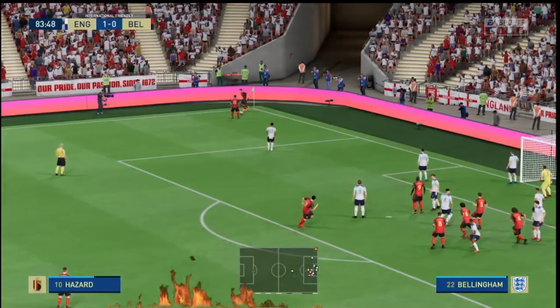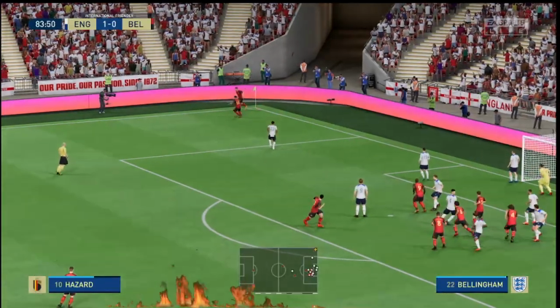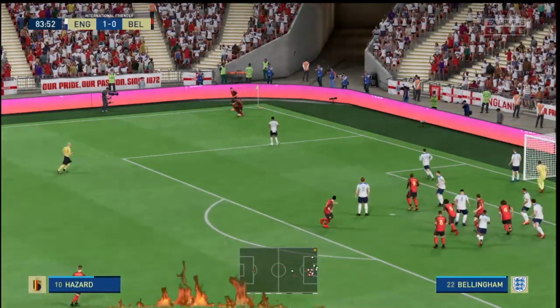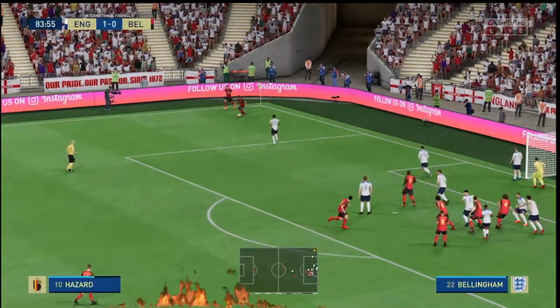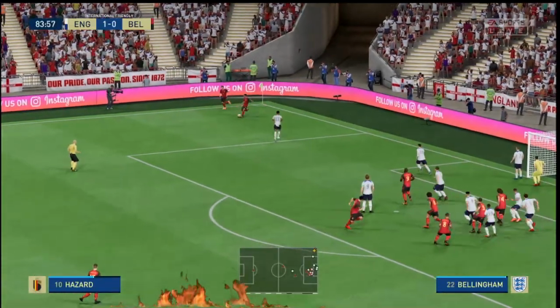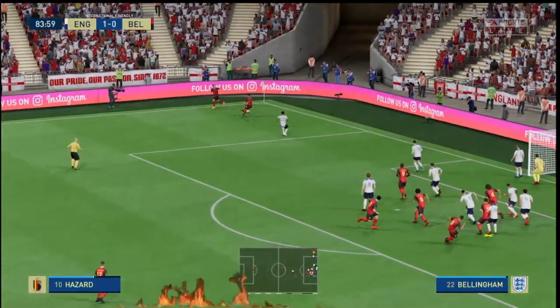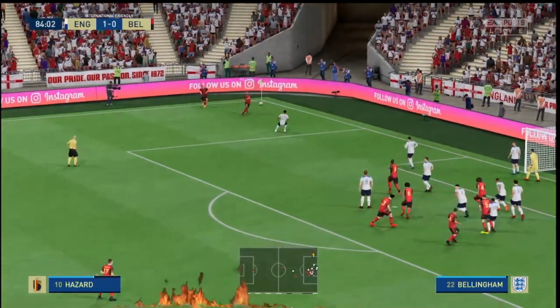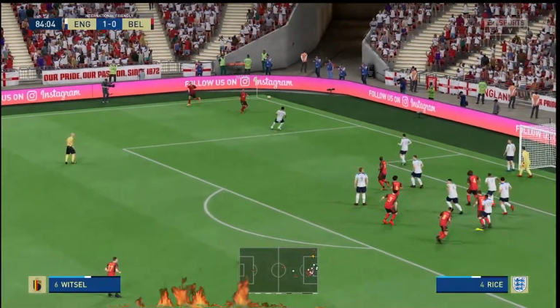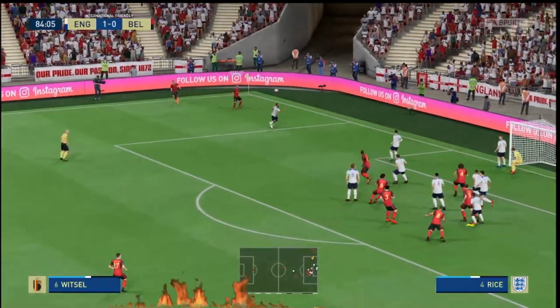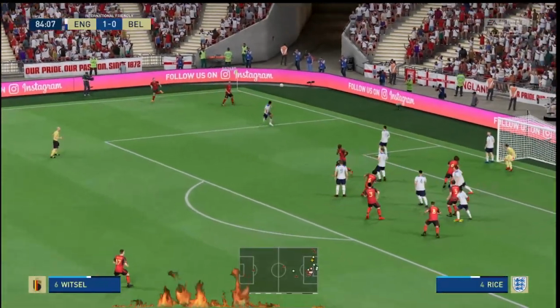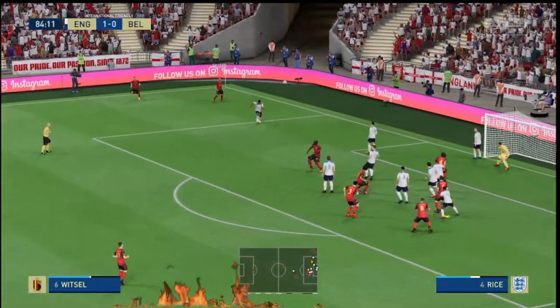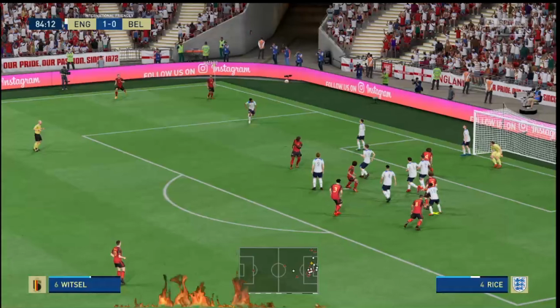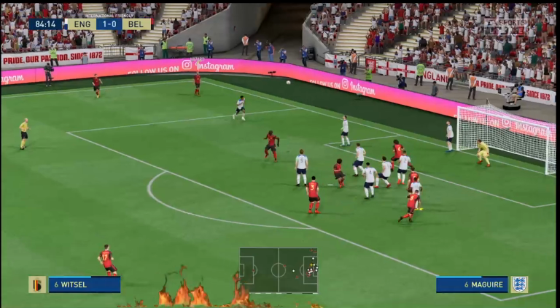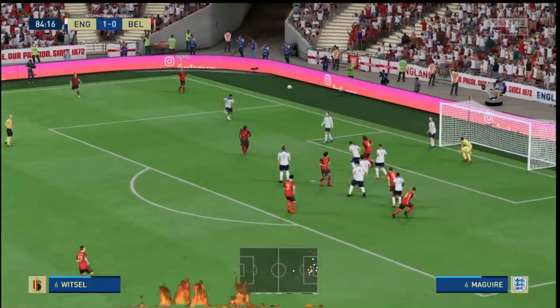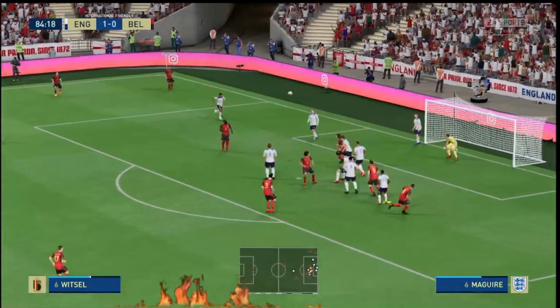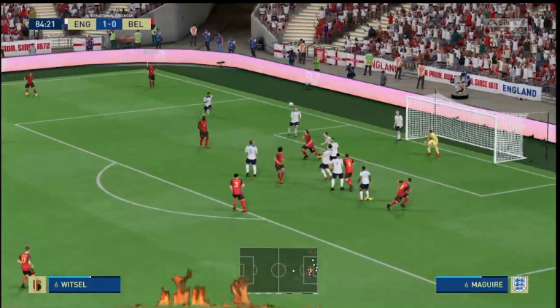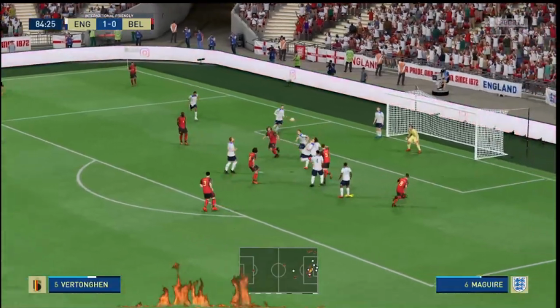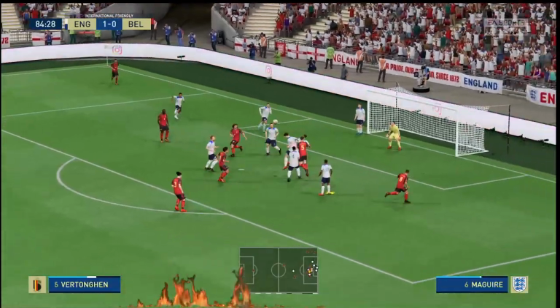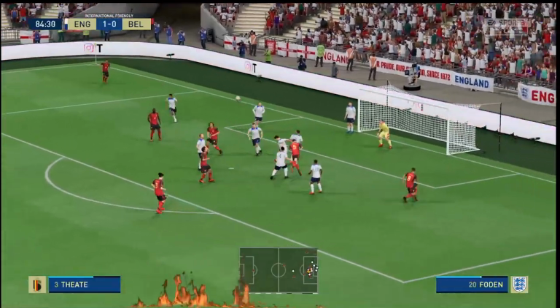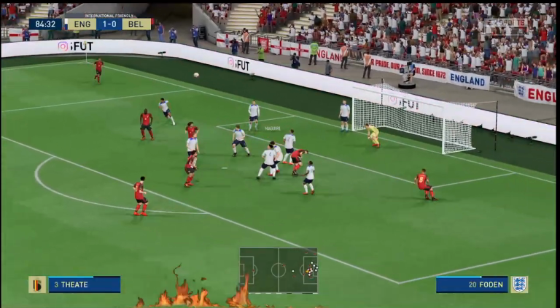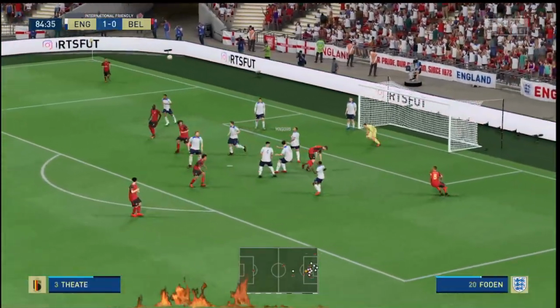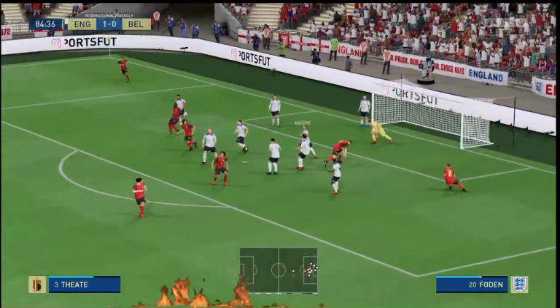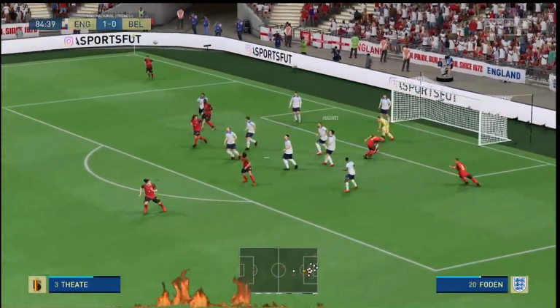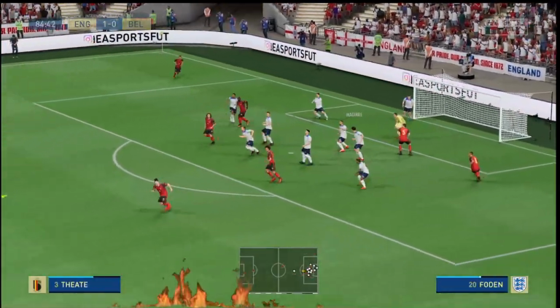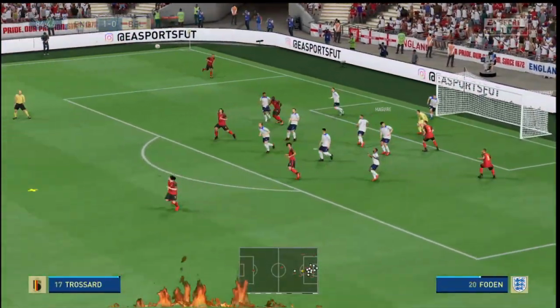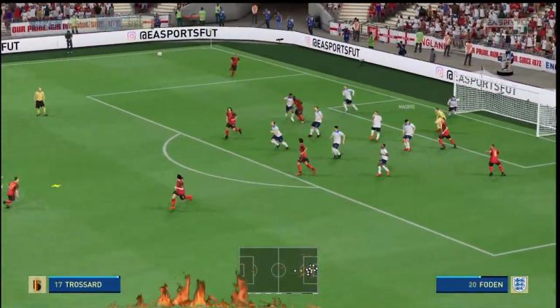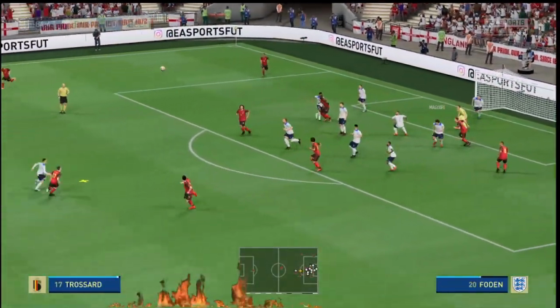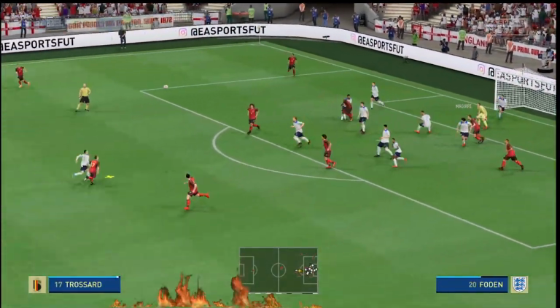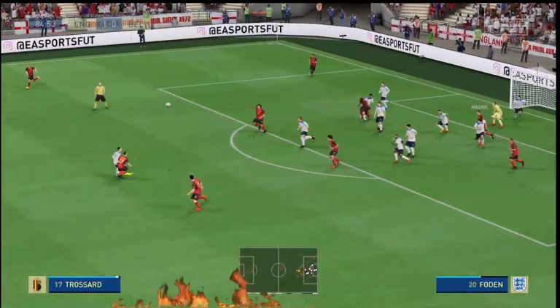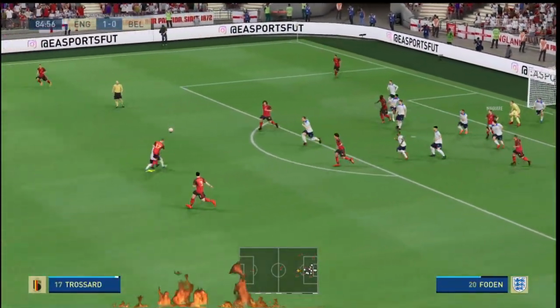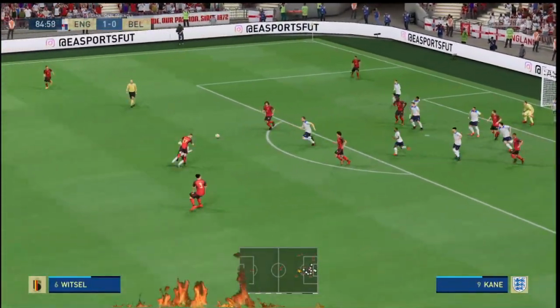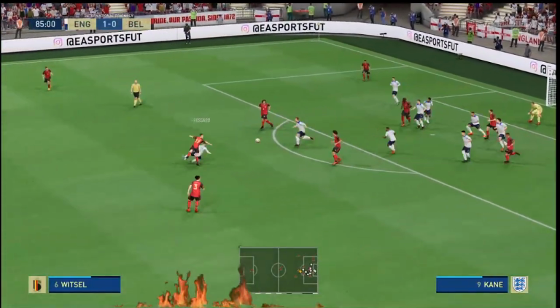Short corner it is. Well, they couldn't take advantage of the opportunity.